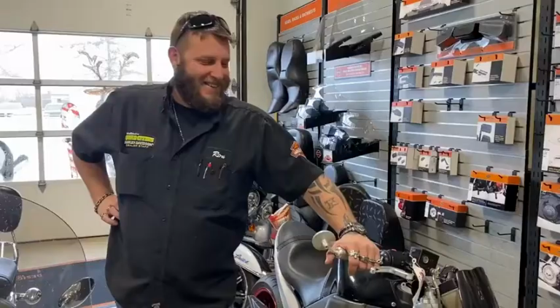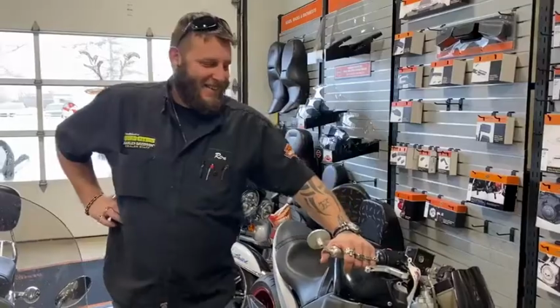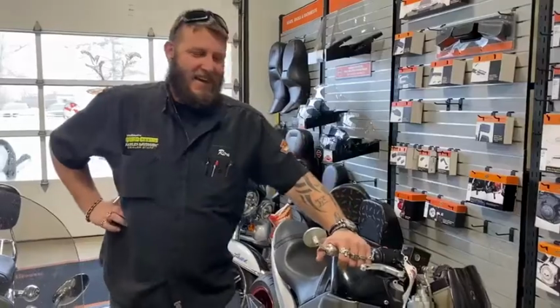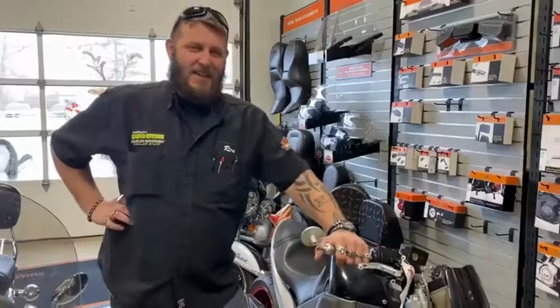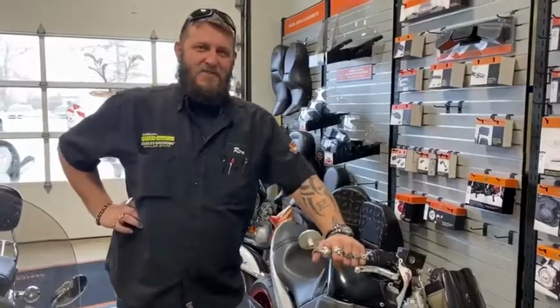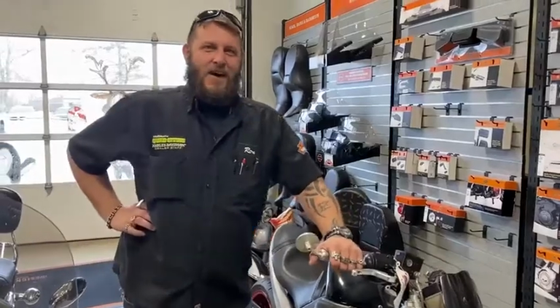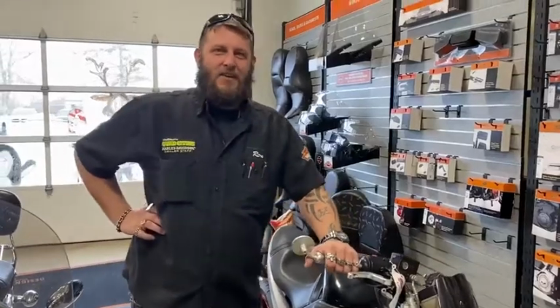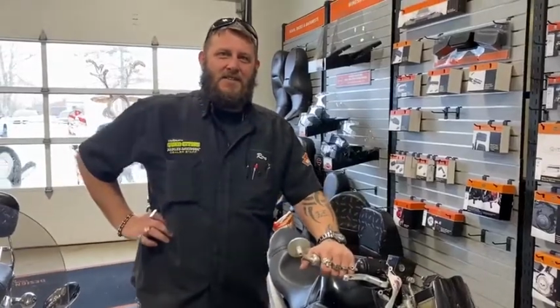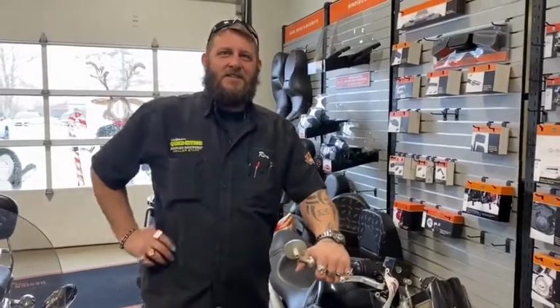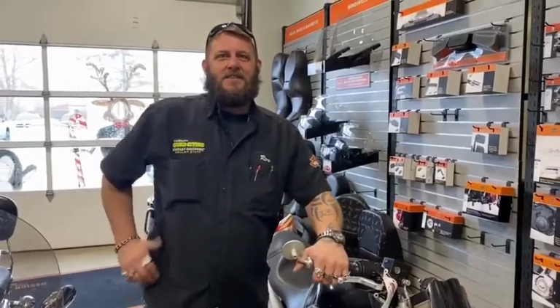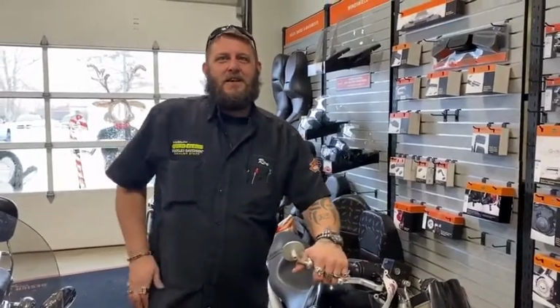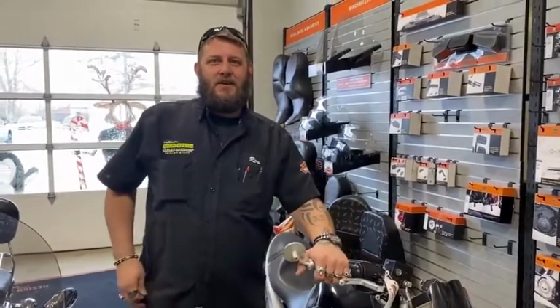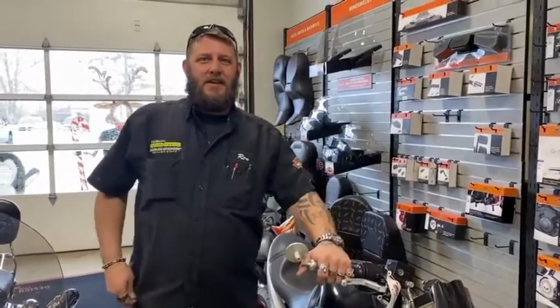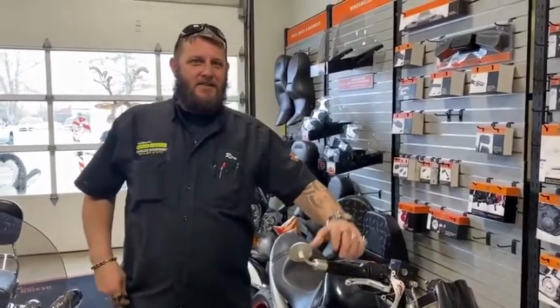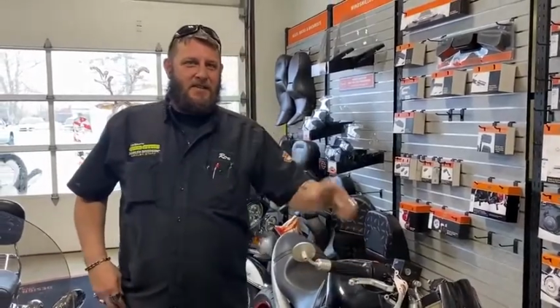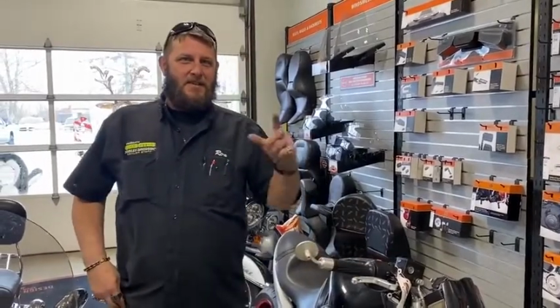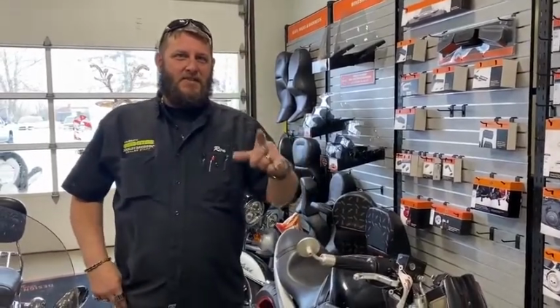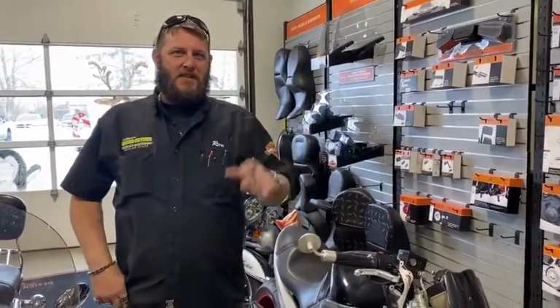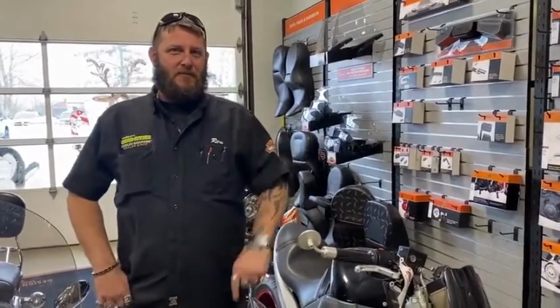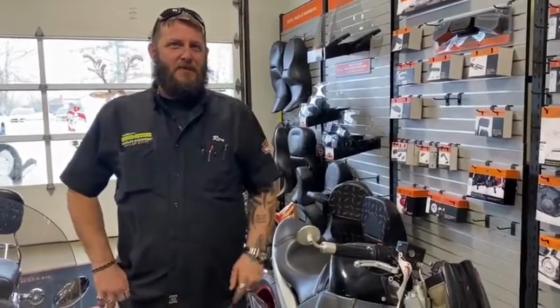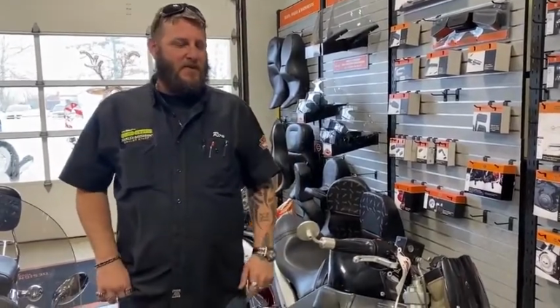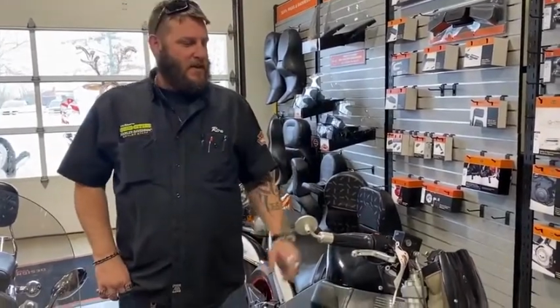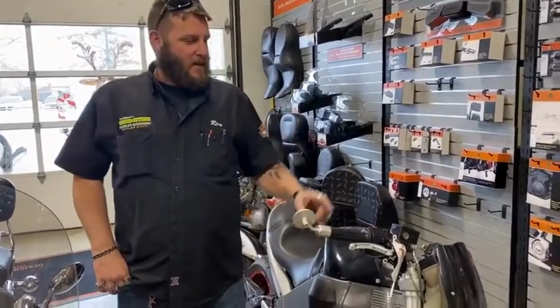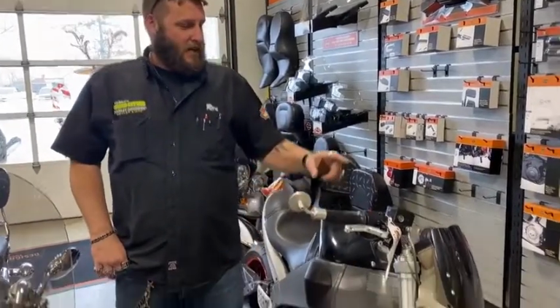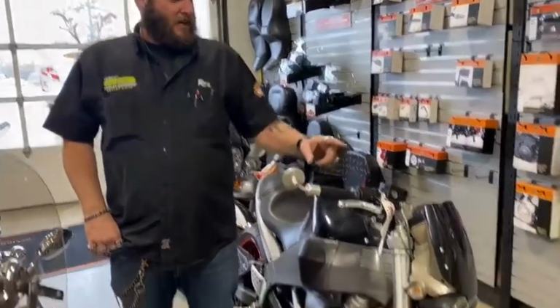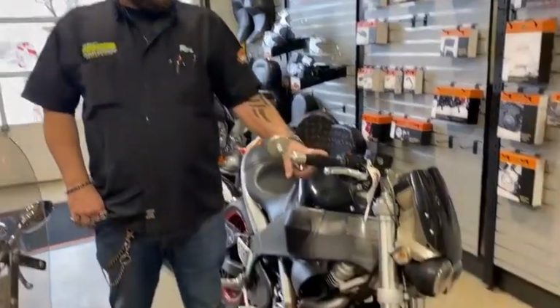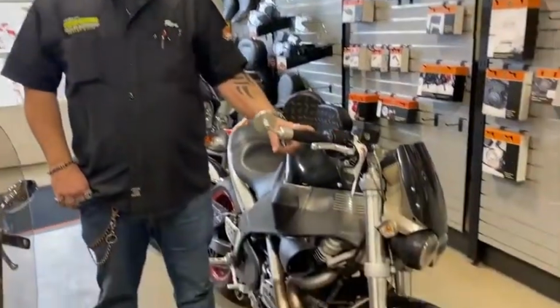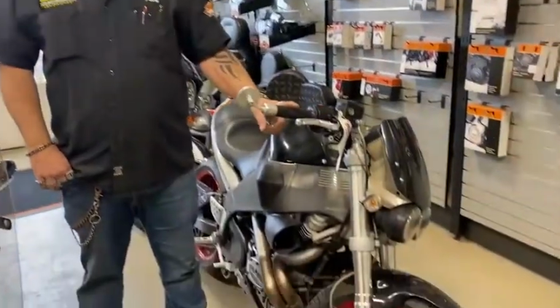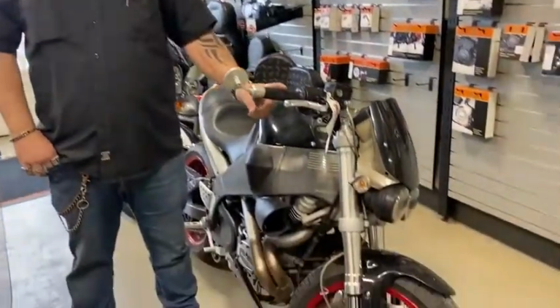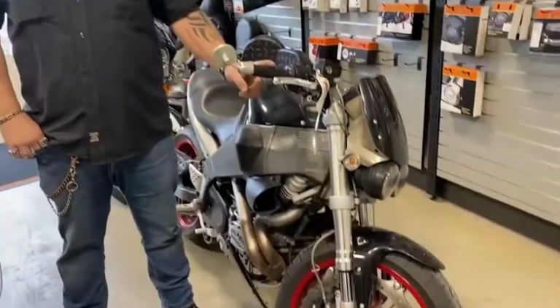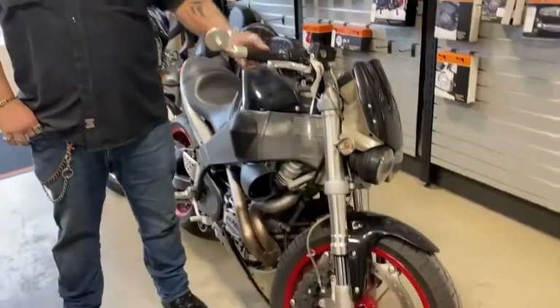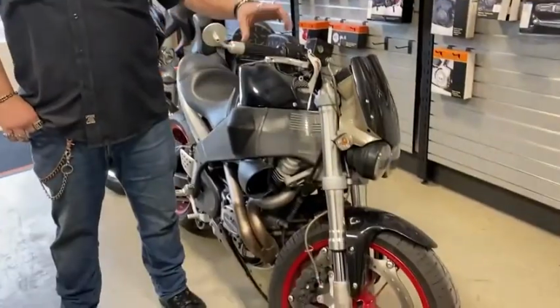Hey guys, it's Ron at Quad Cities Harley-Davidson. Here's your tech tips for this week. We're going to talk about brake fluid.